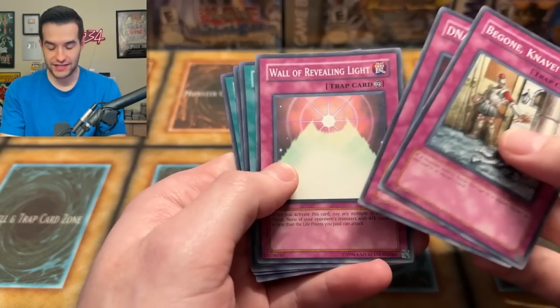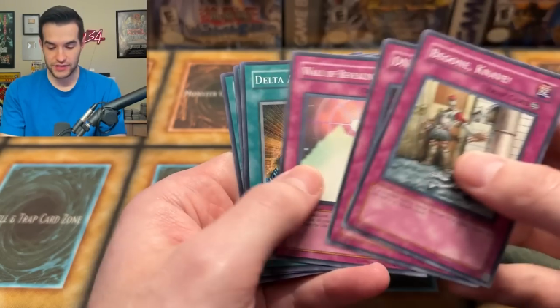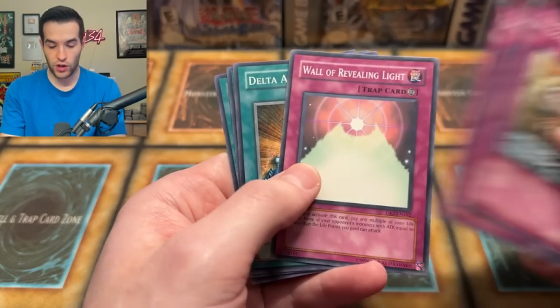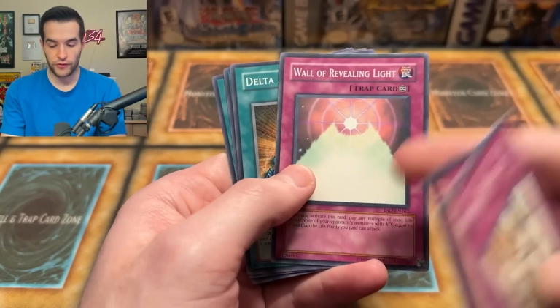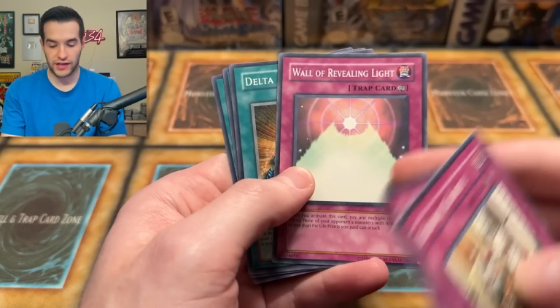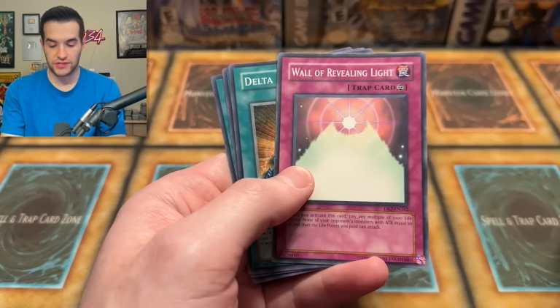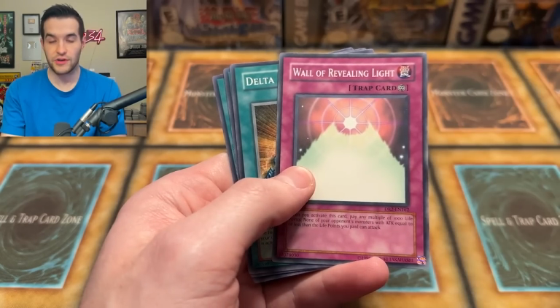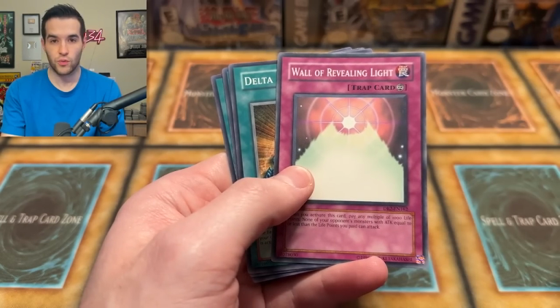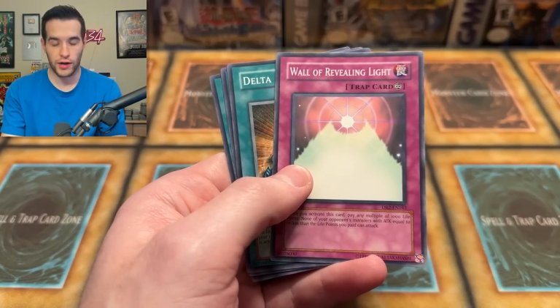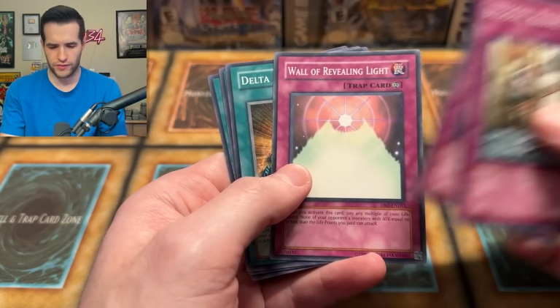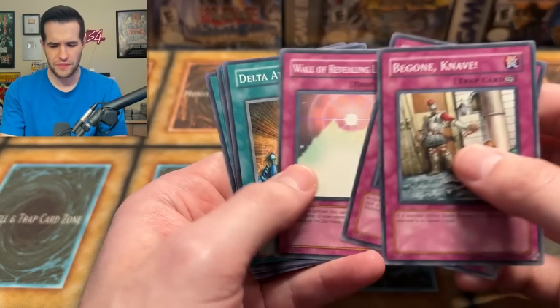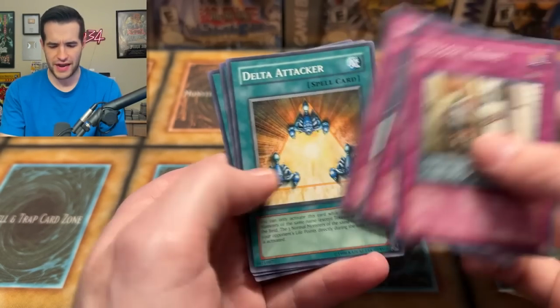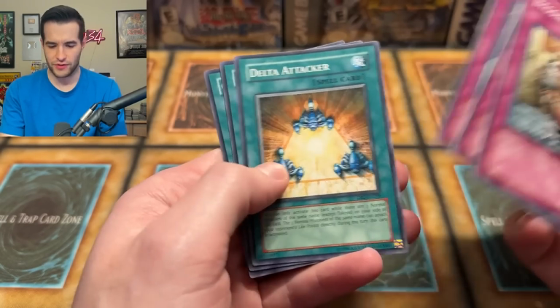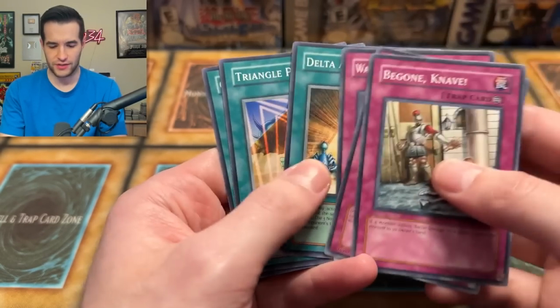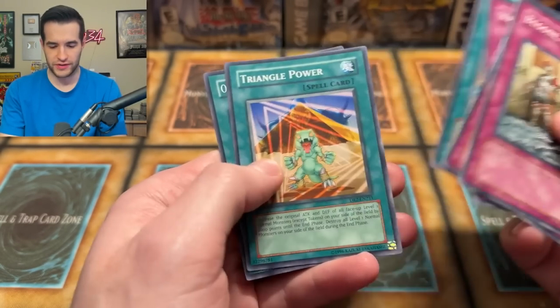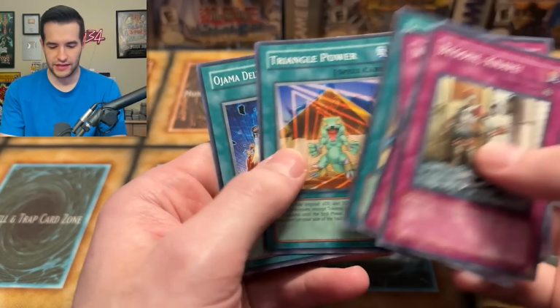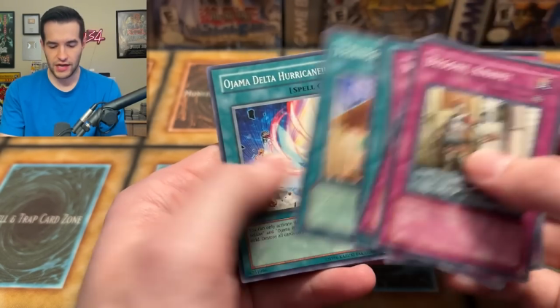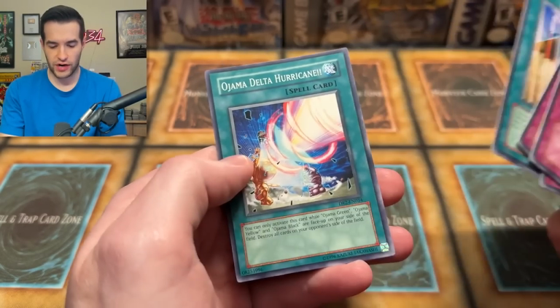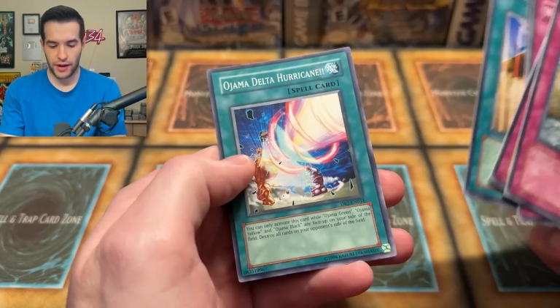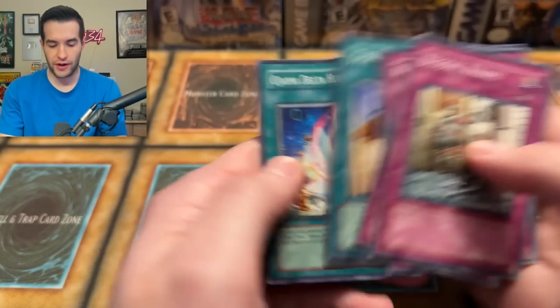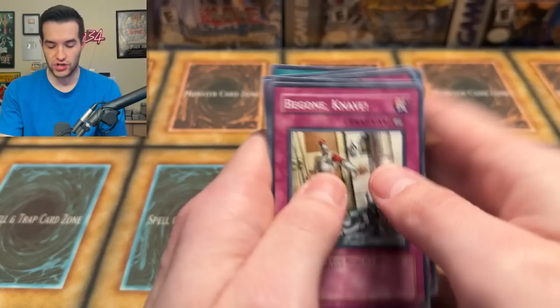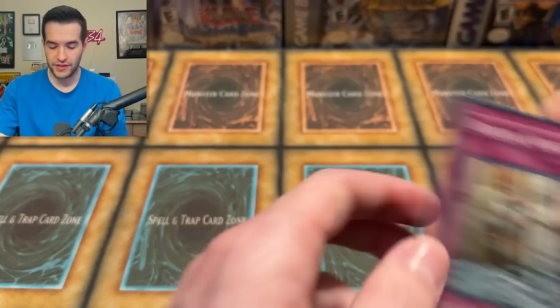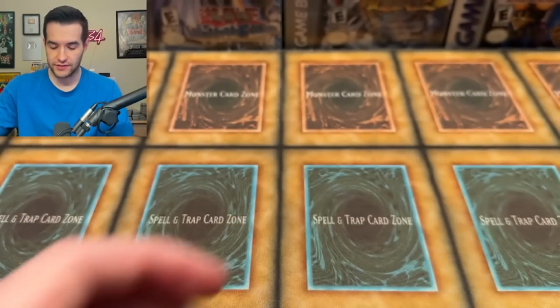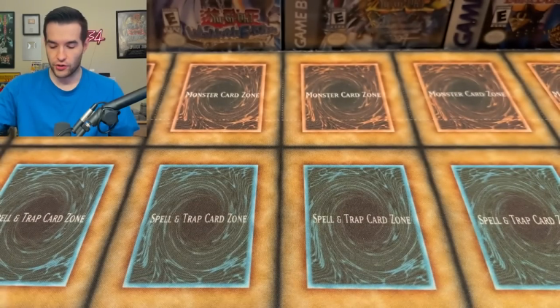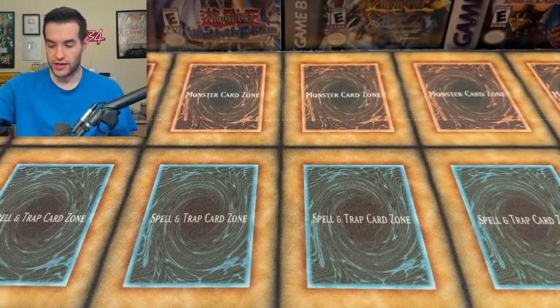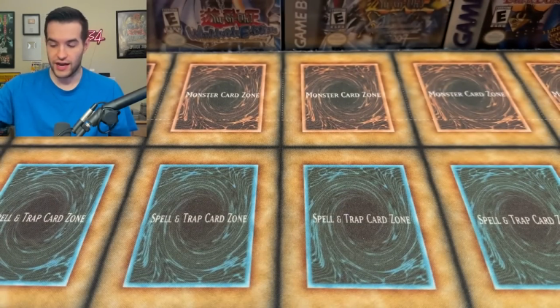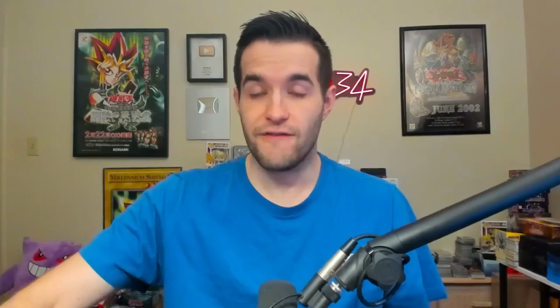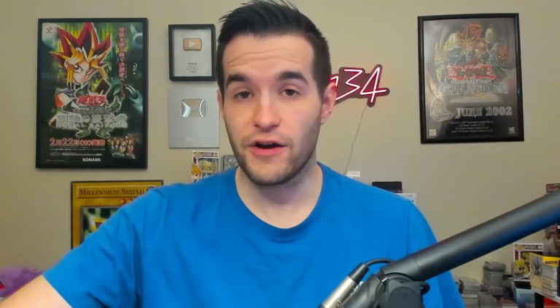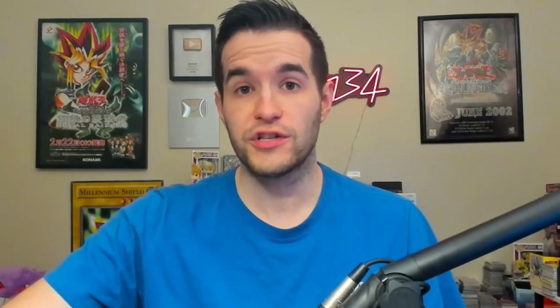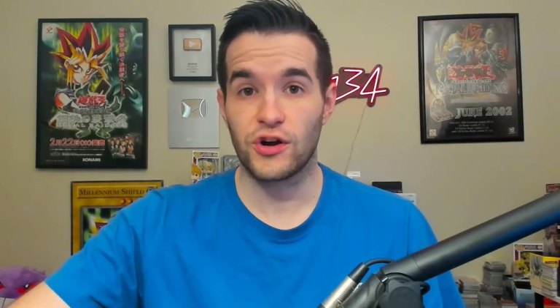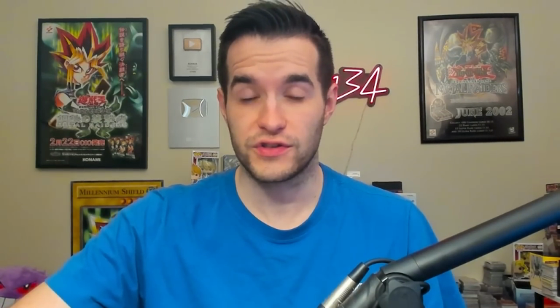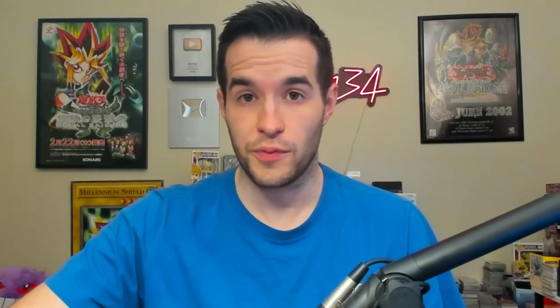Wall of Revealing Light was limited to one or even banned until recently. Triangle Power and Ojama Delta Hurricane. Very good start to this opening.